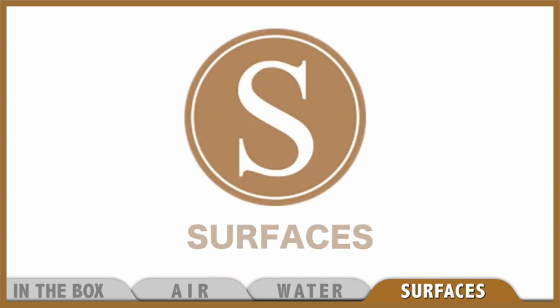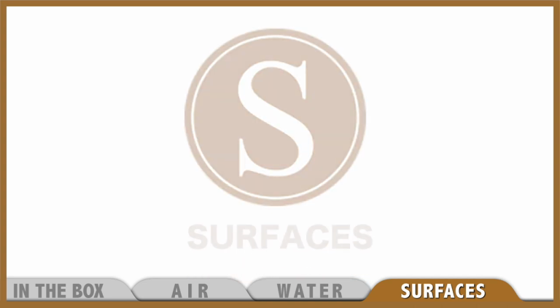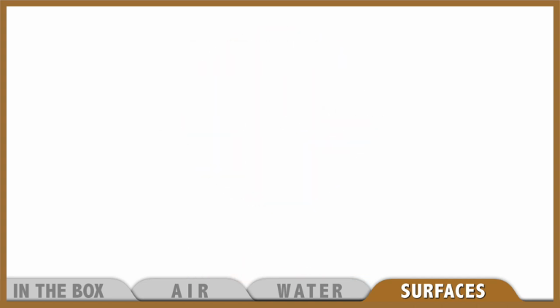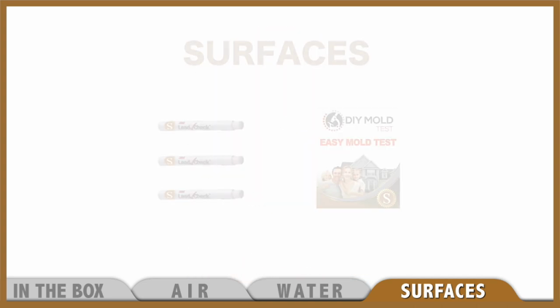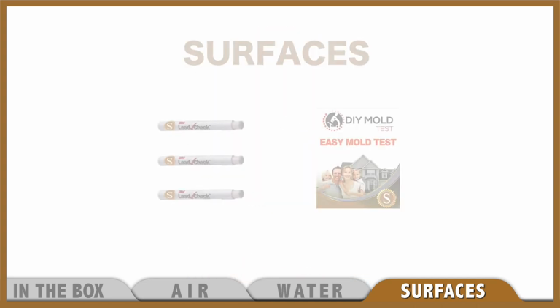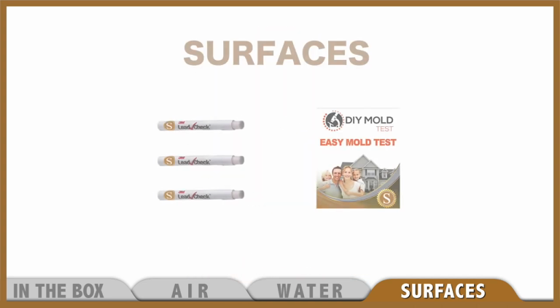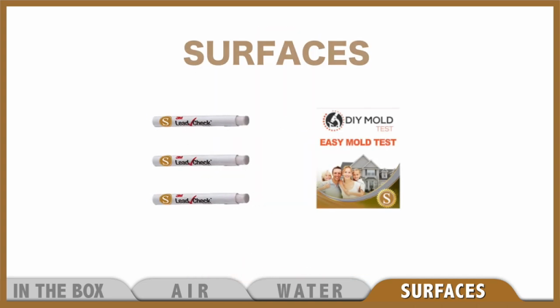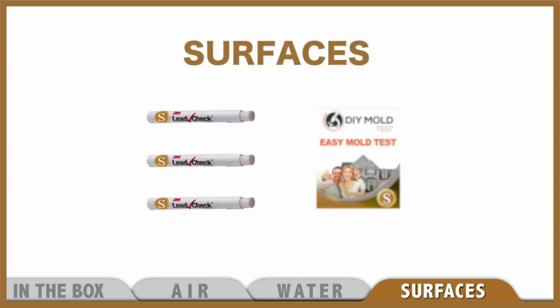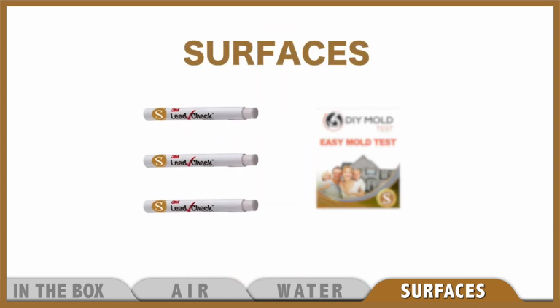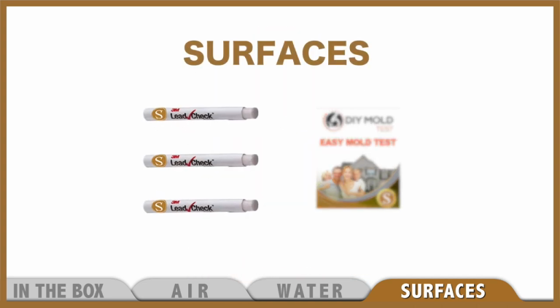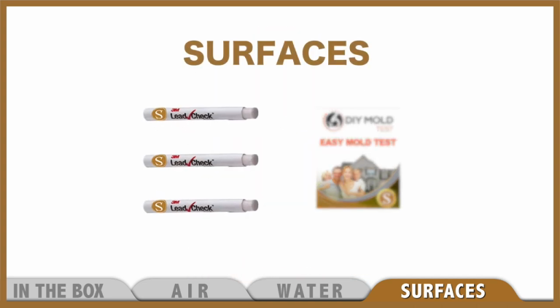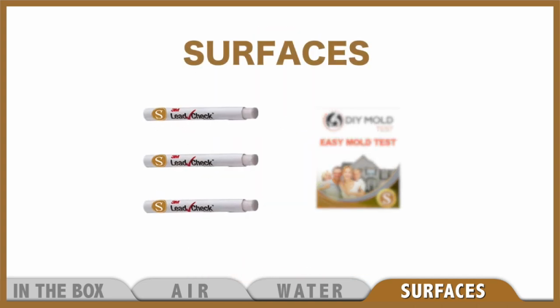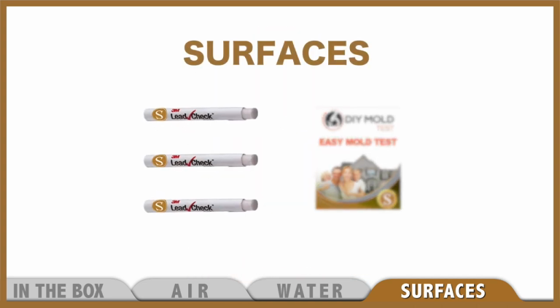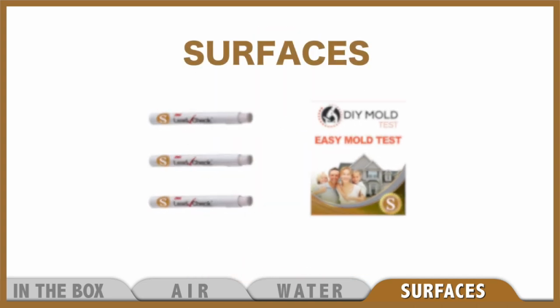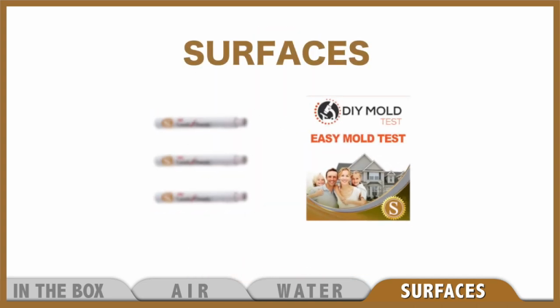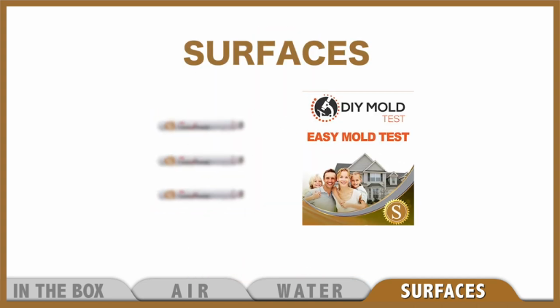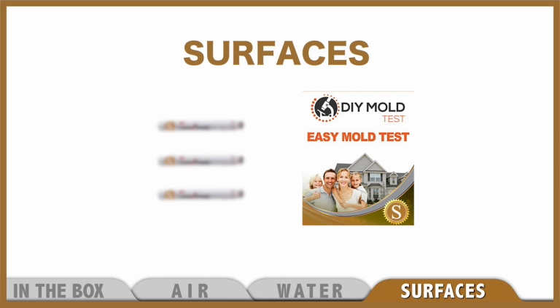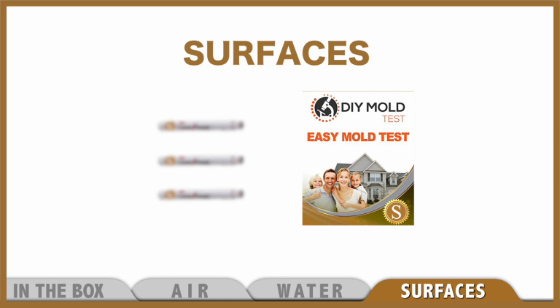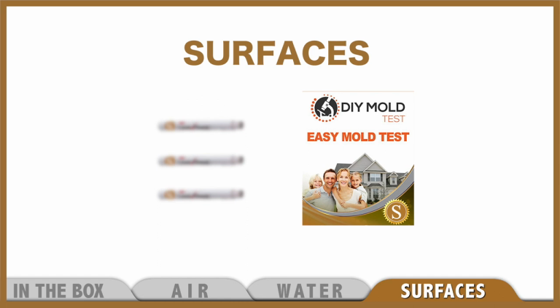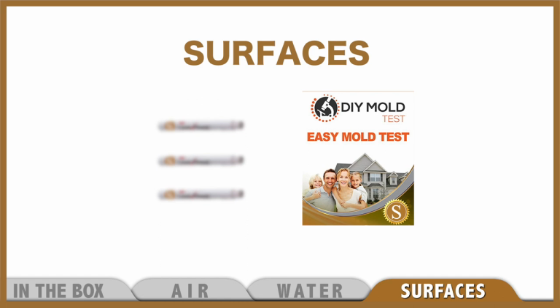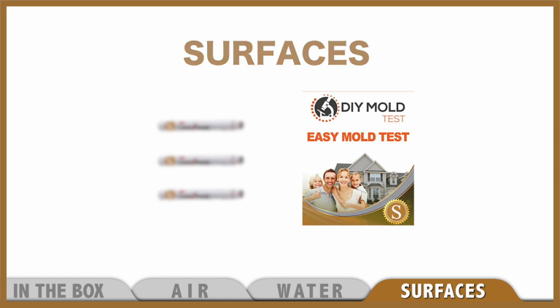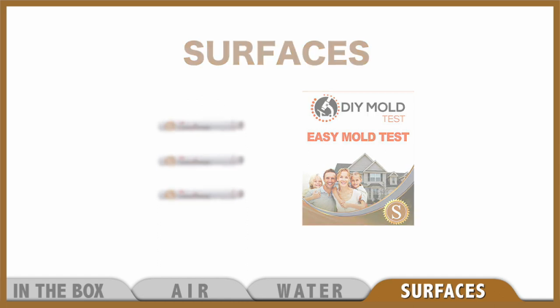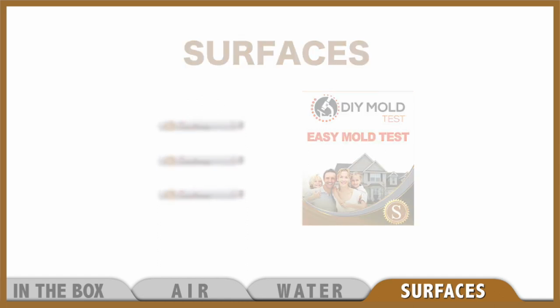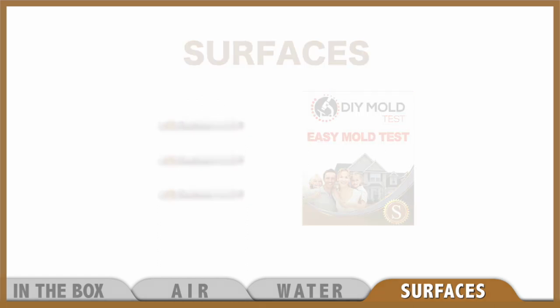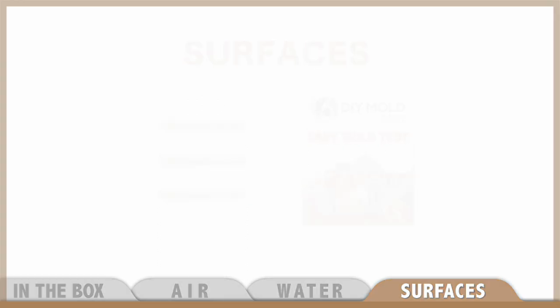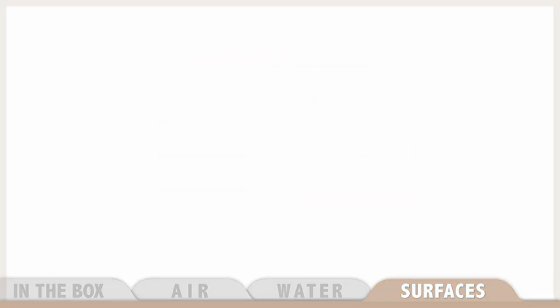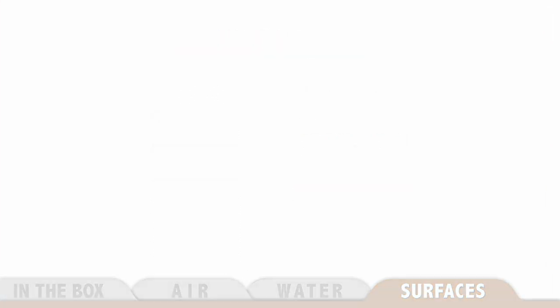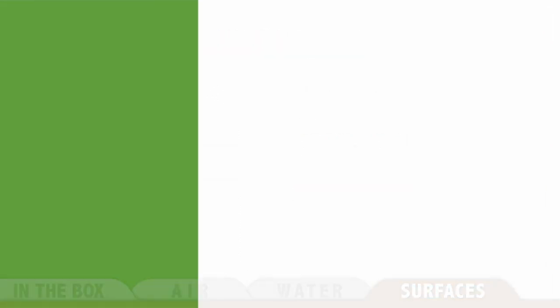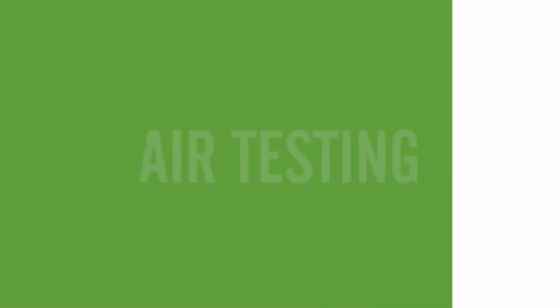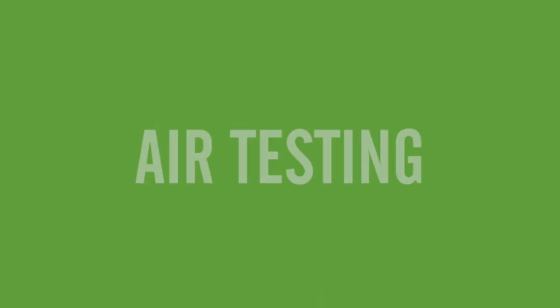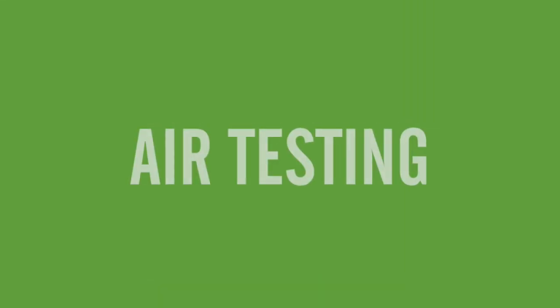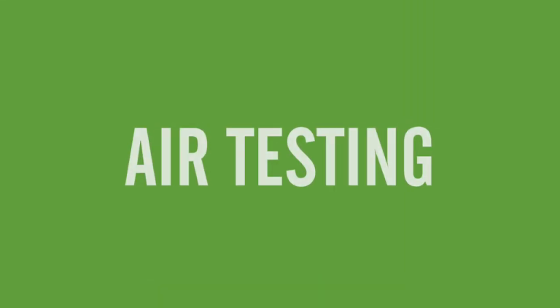For surfaces we have three lead swabs and an easy test for mold. And now let's get started.